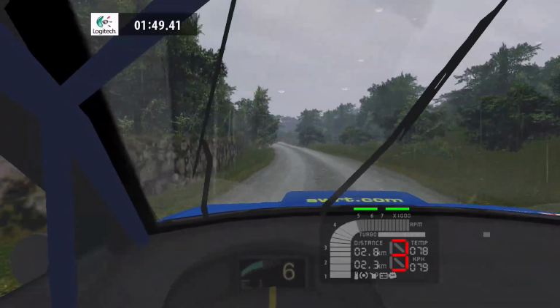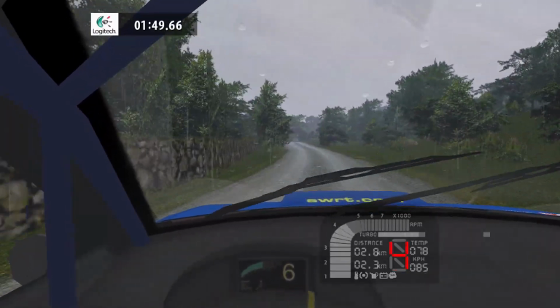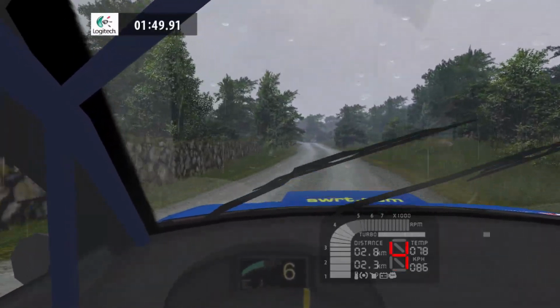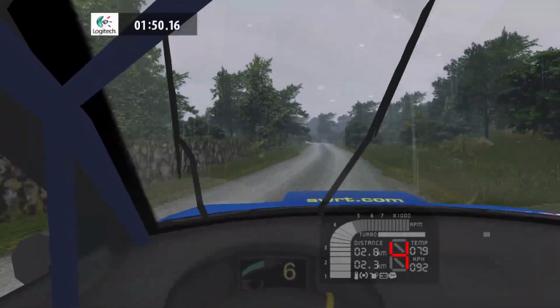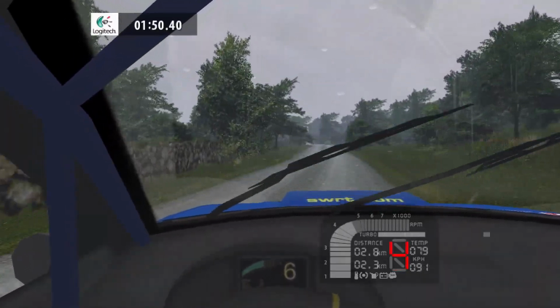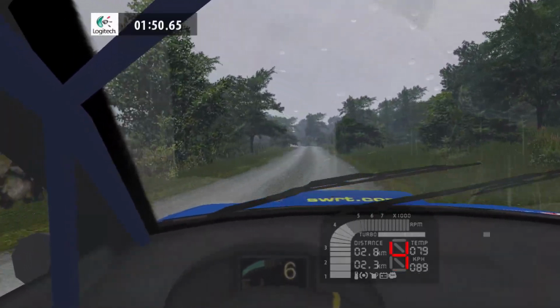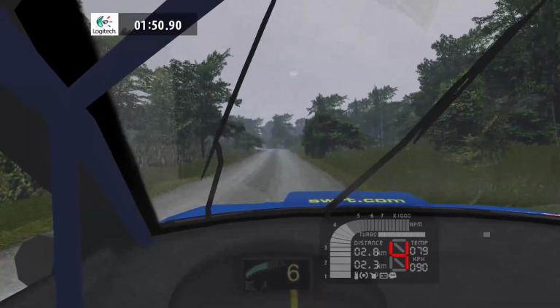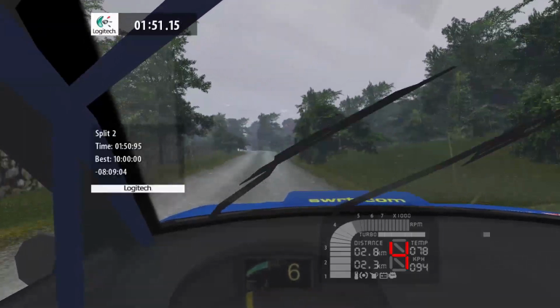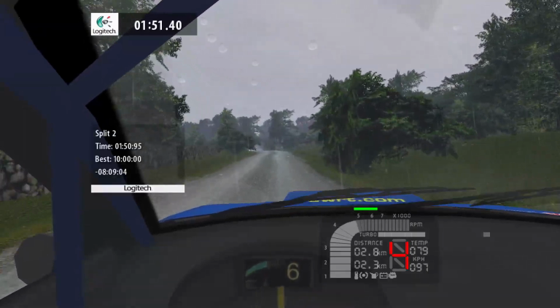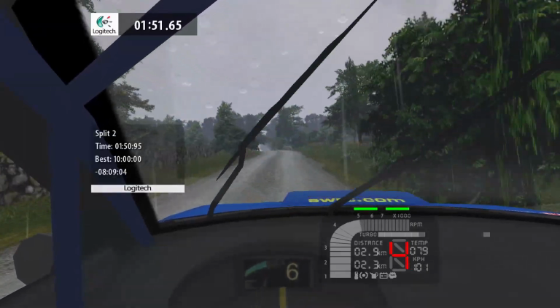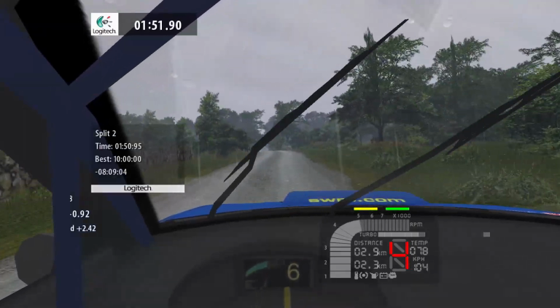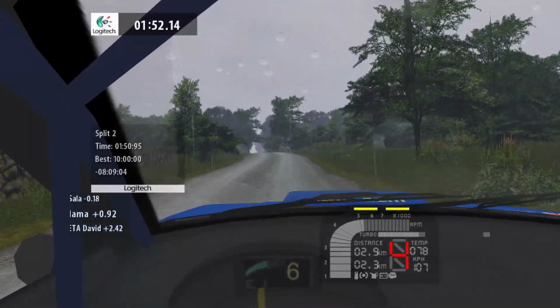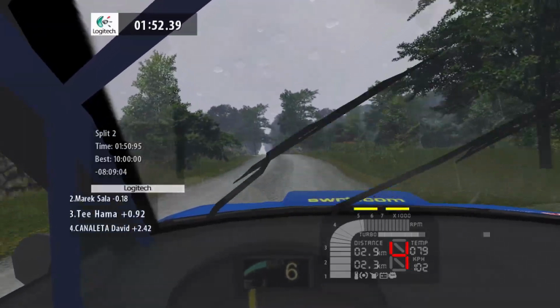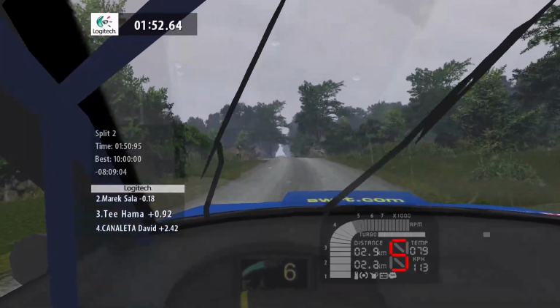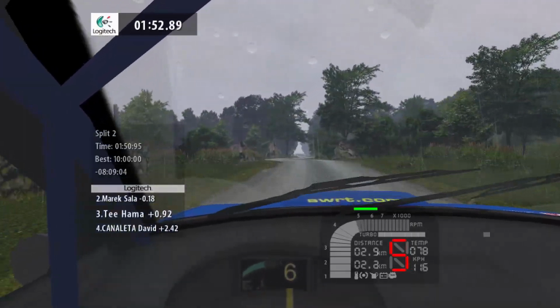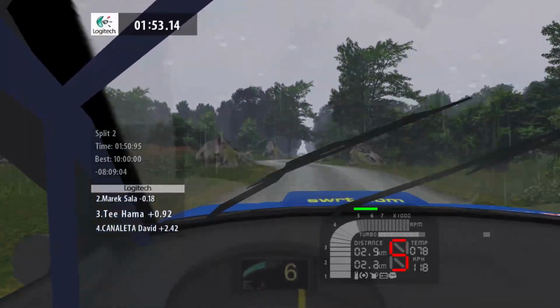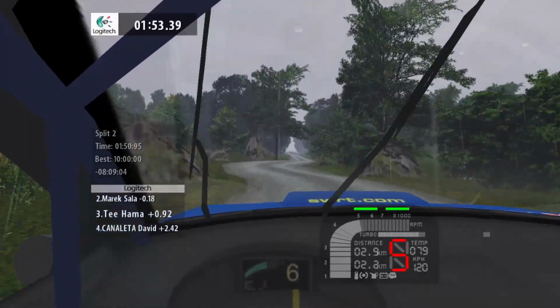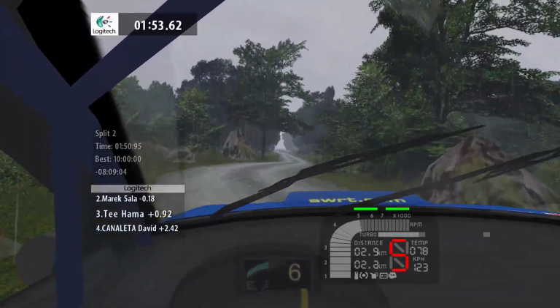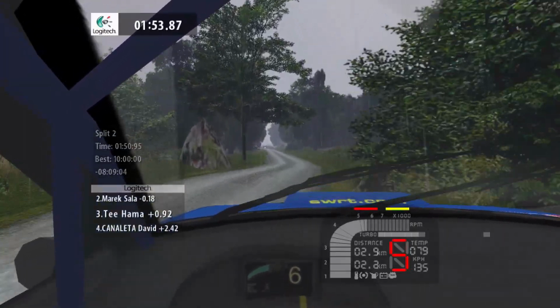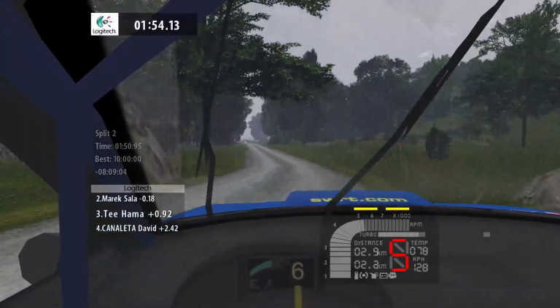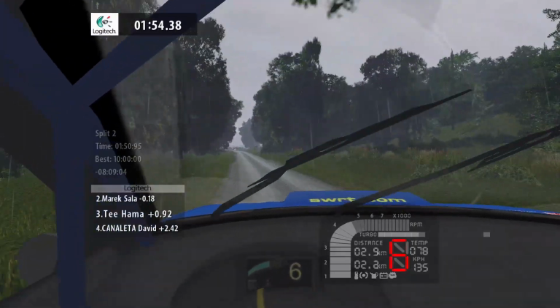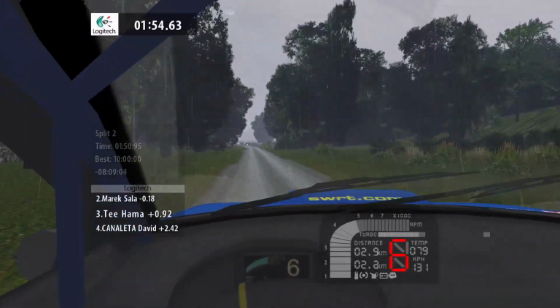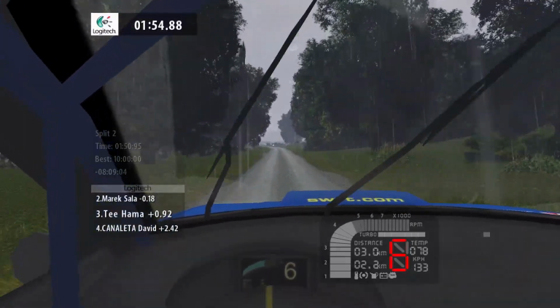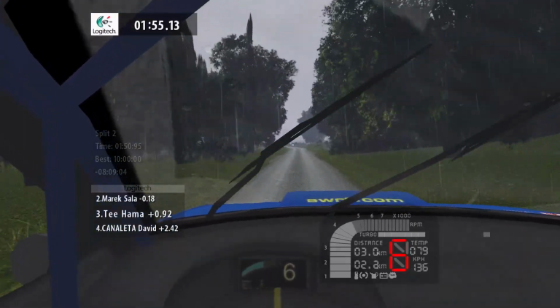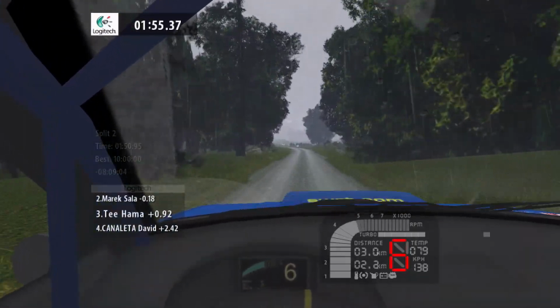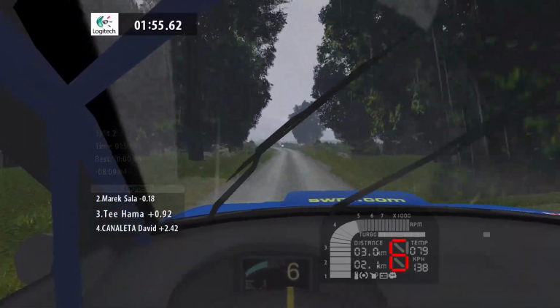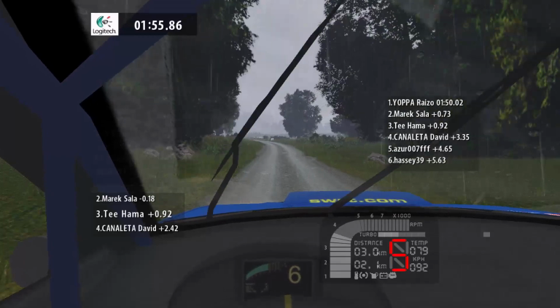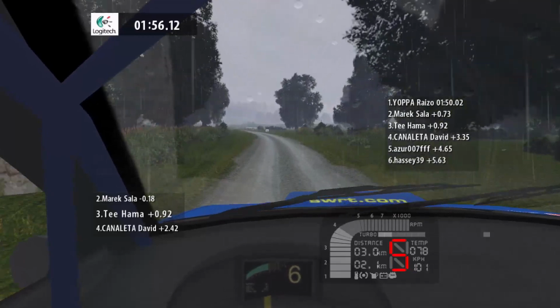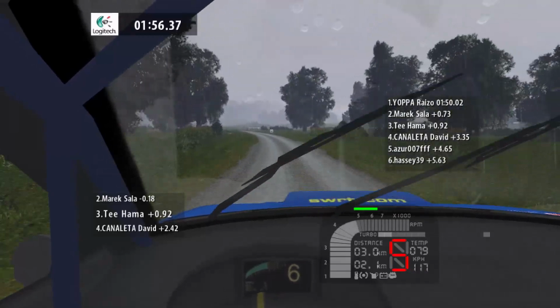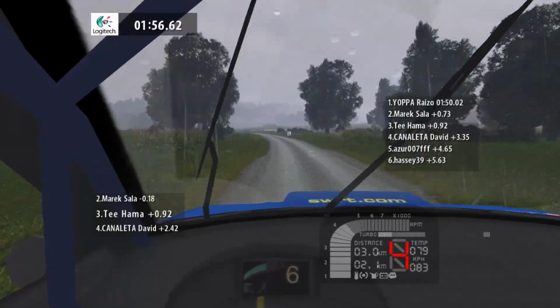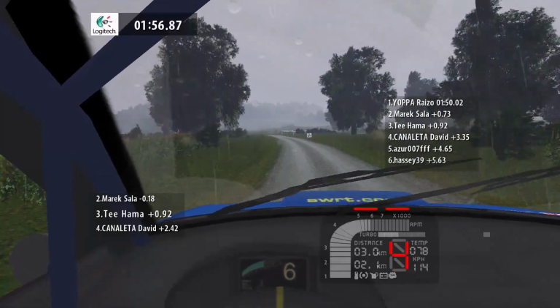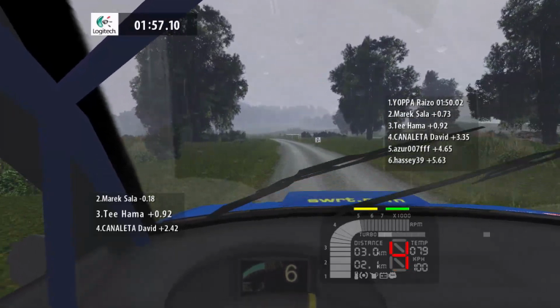Flat left, narrow, 120. Left, very long, very tightens, 4 left, 50.